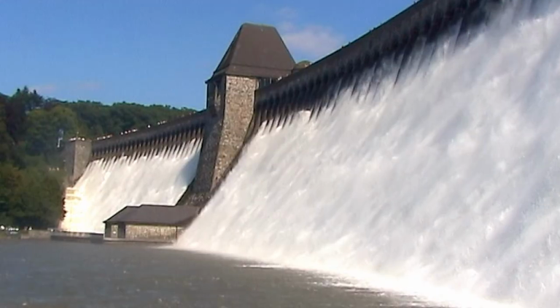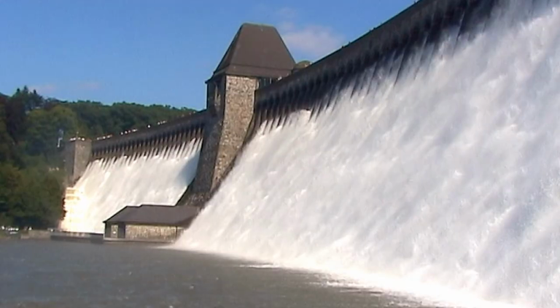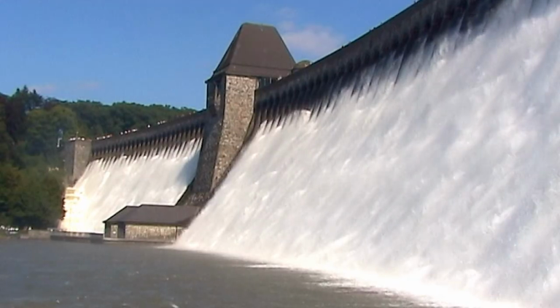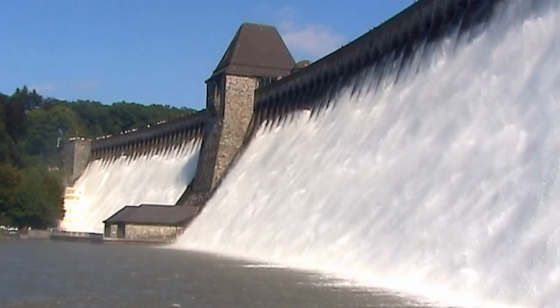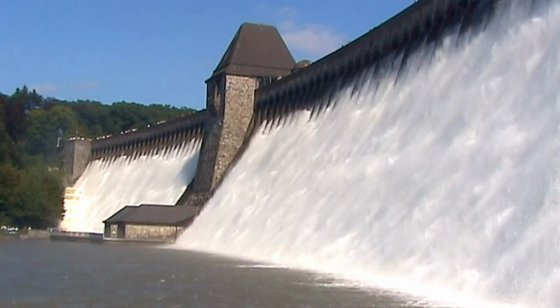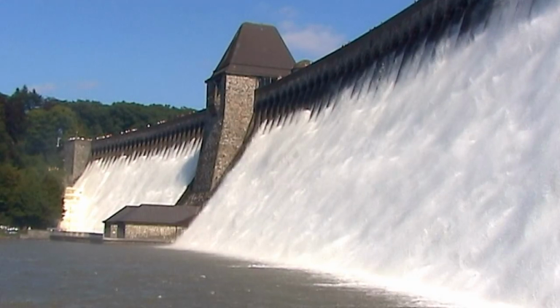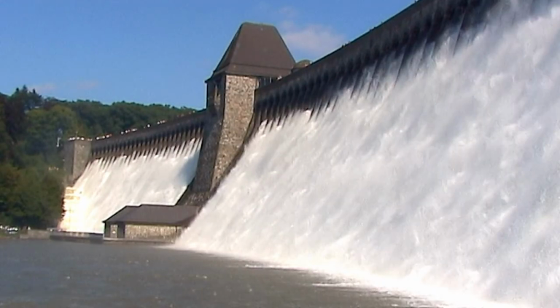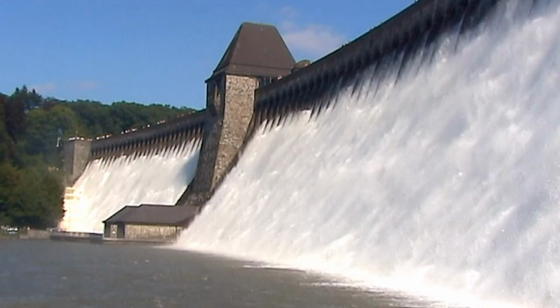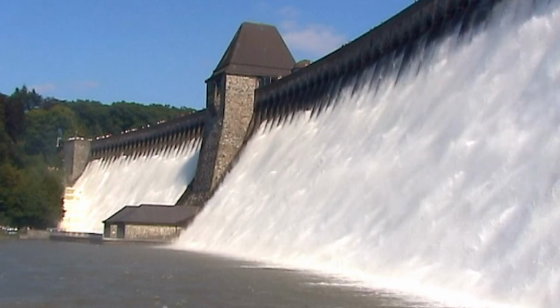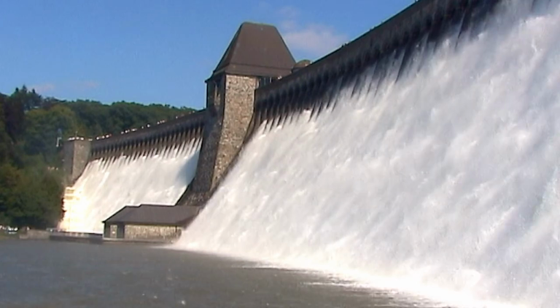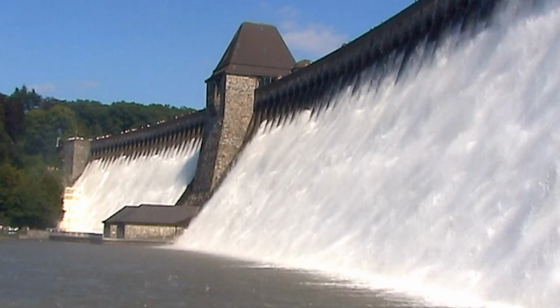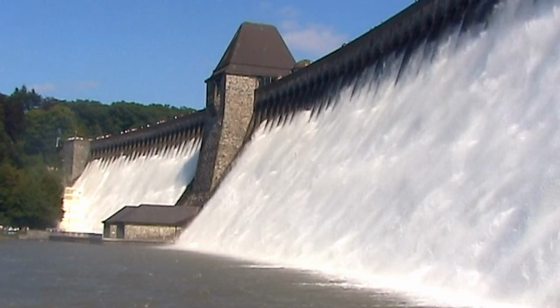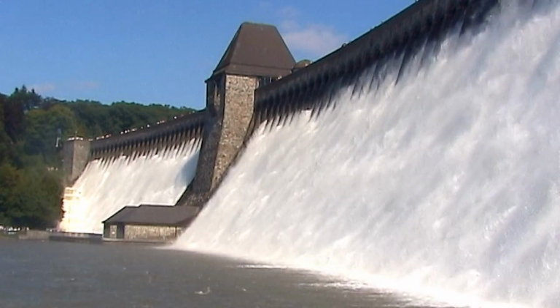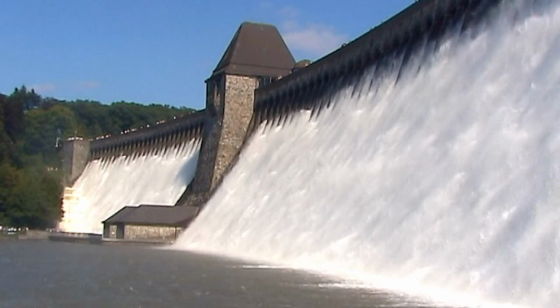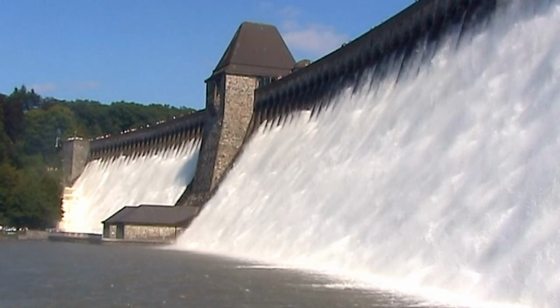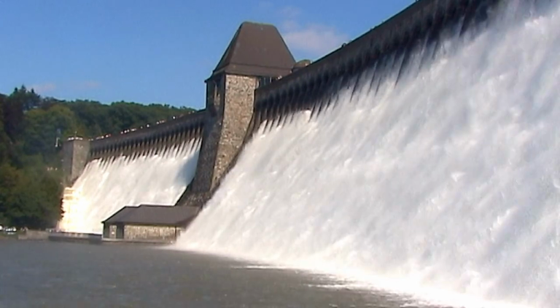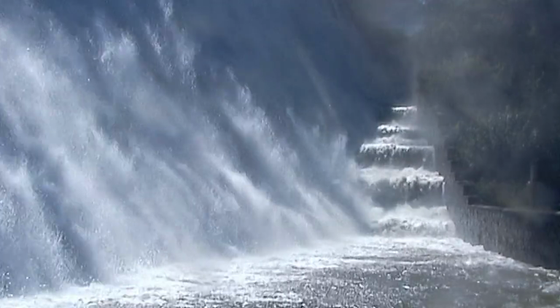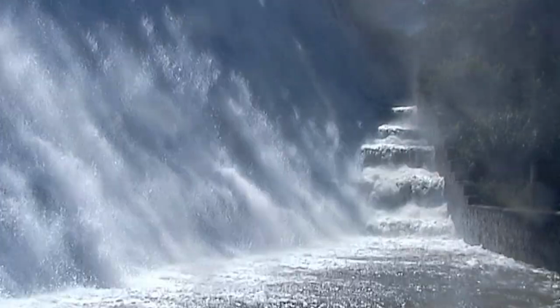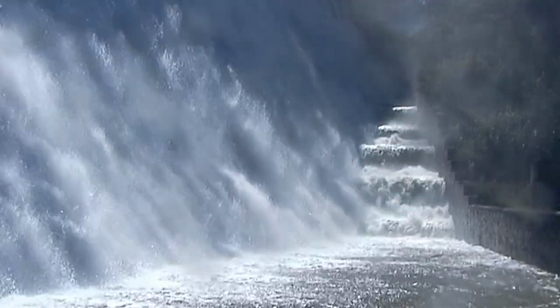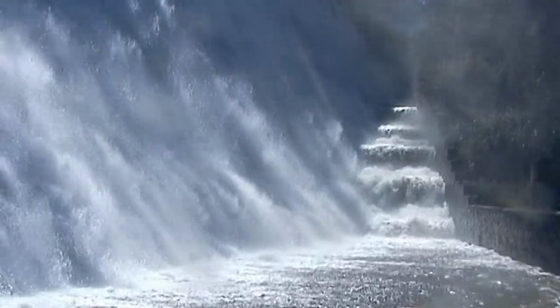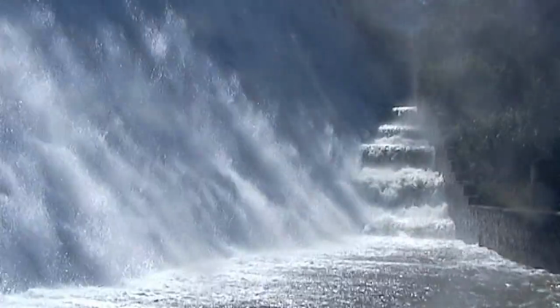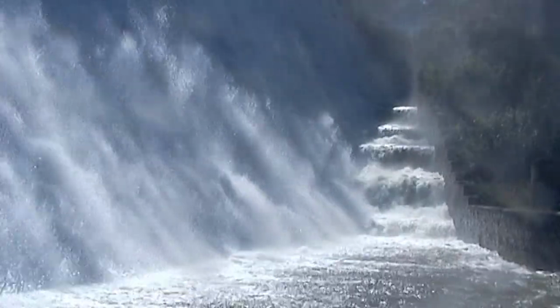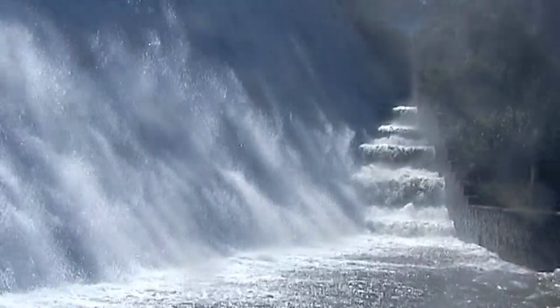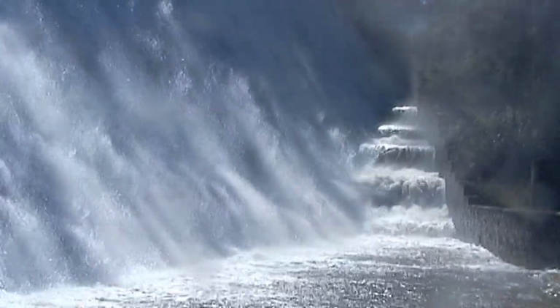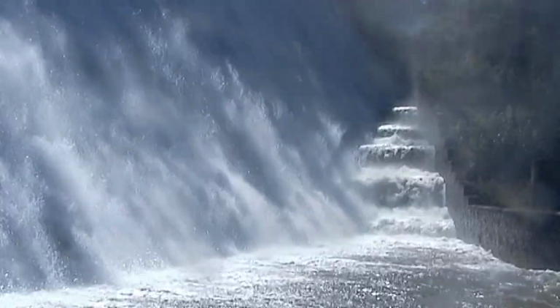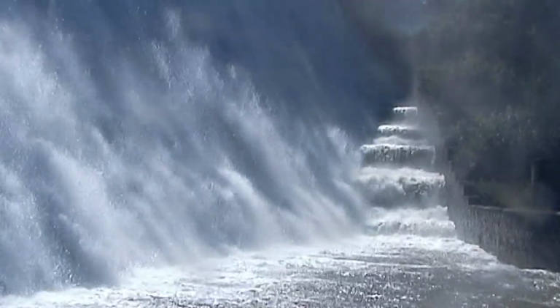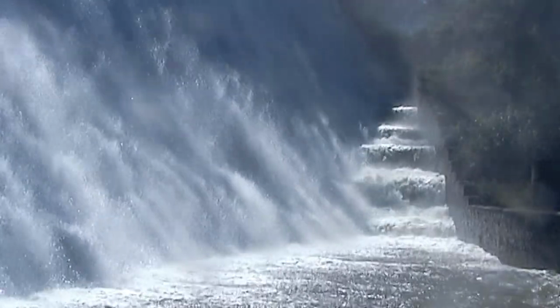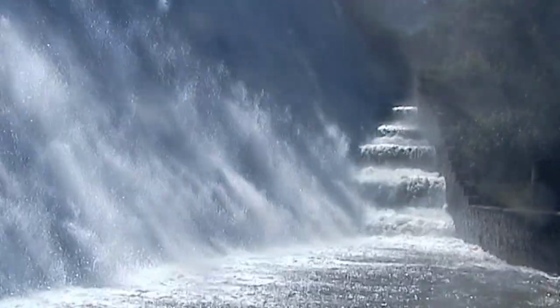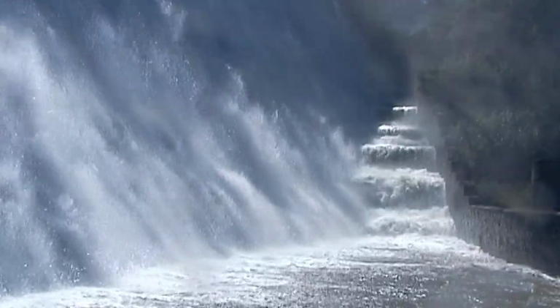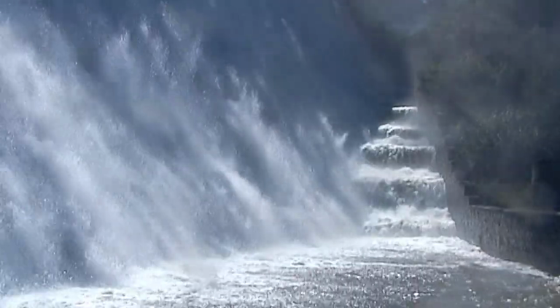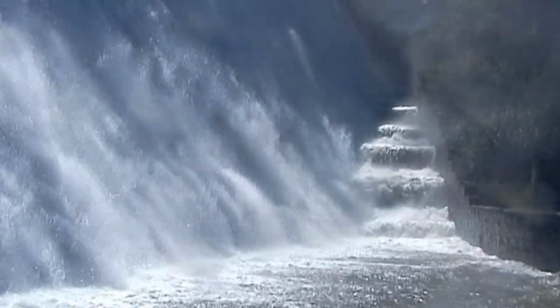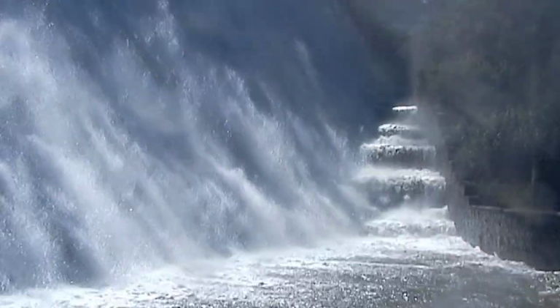Like a curtain of spray, the water rushes through the spillways and down the dam into the compensating reservoir.